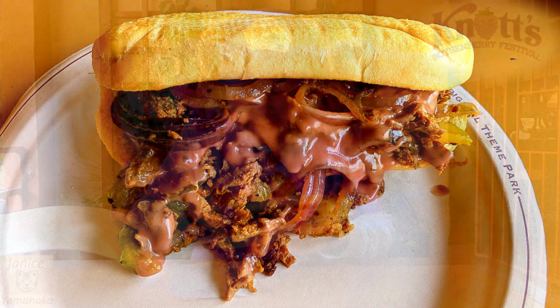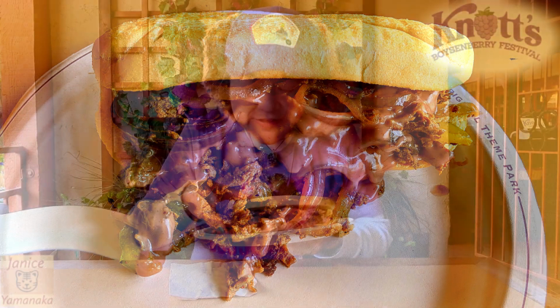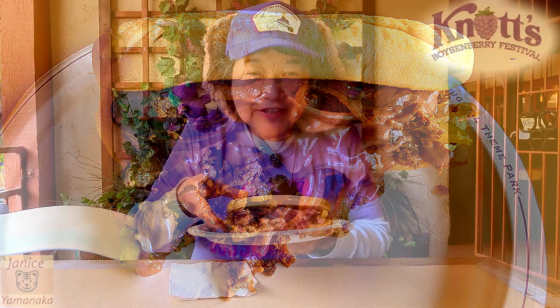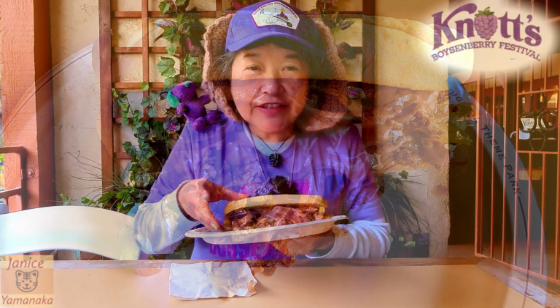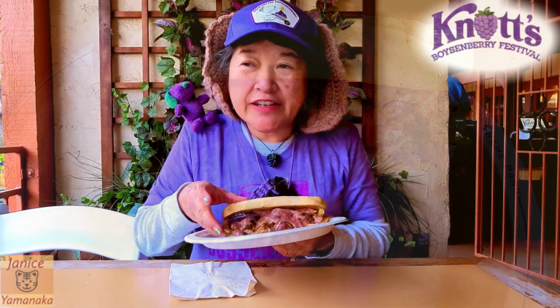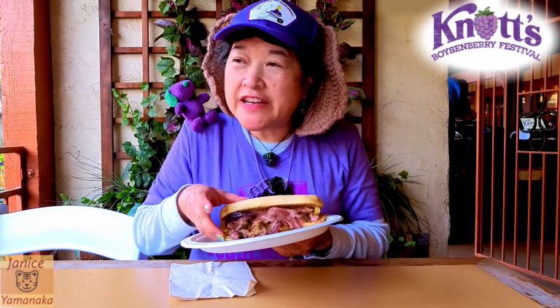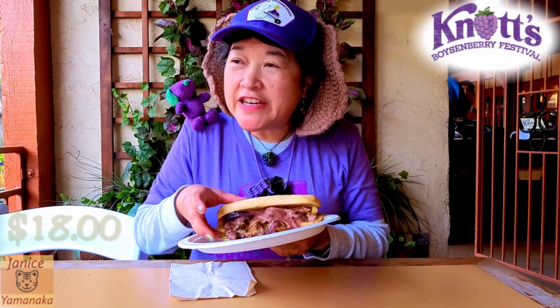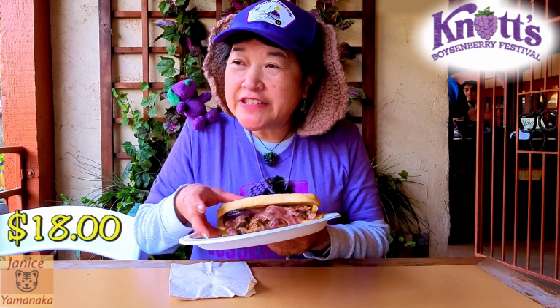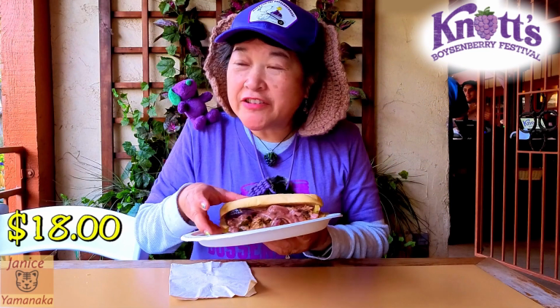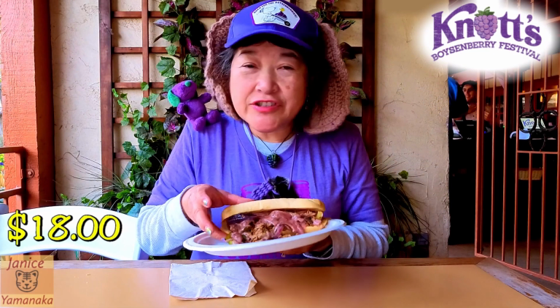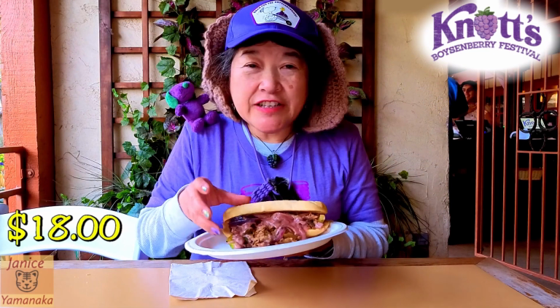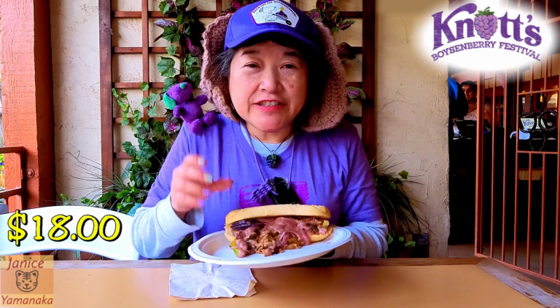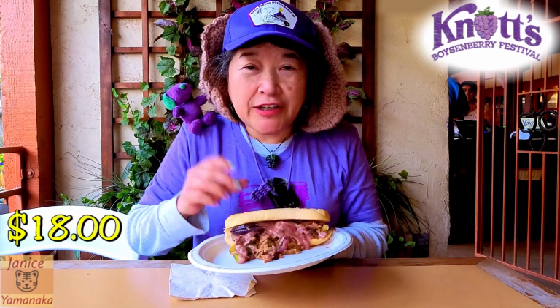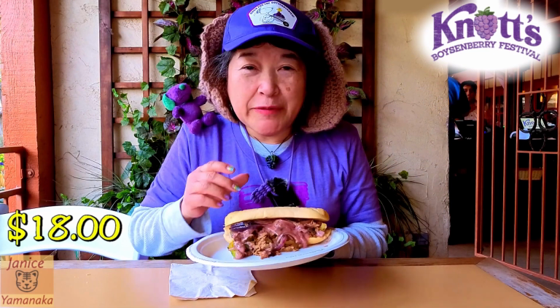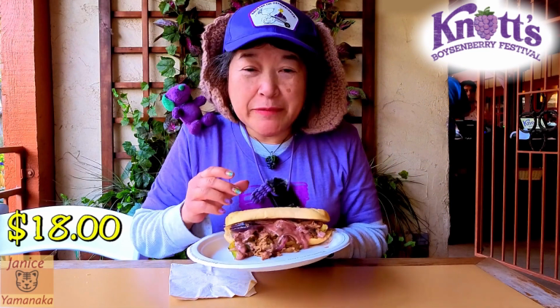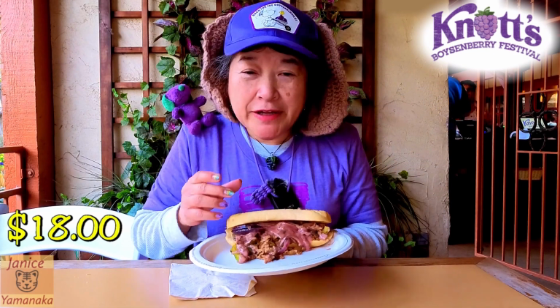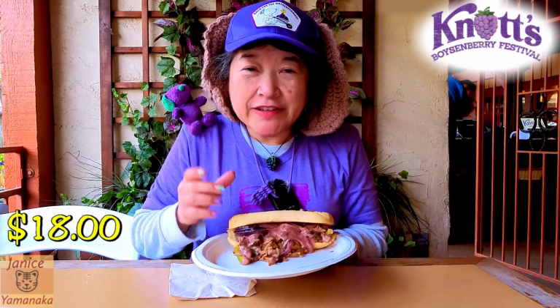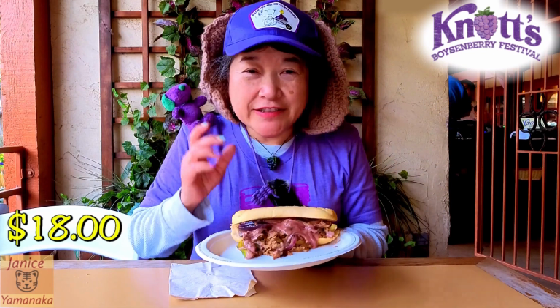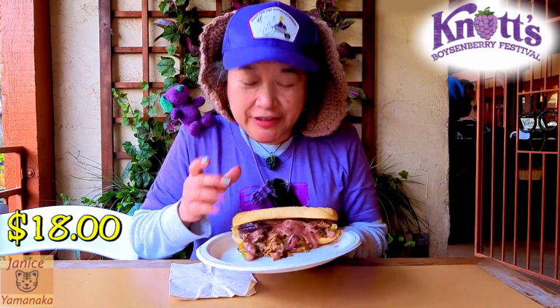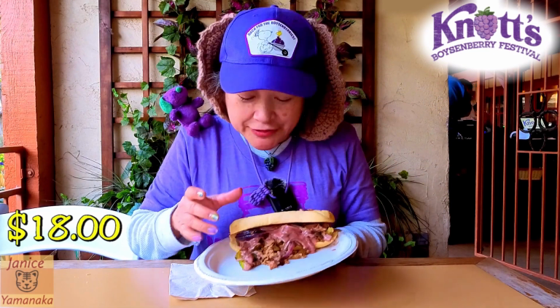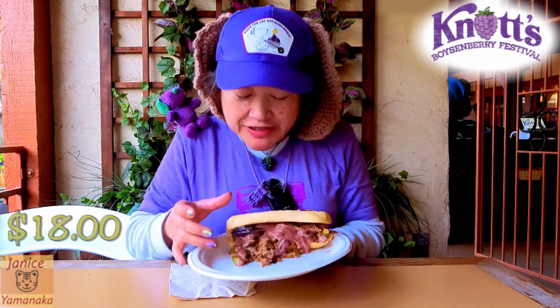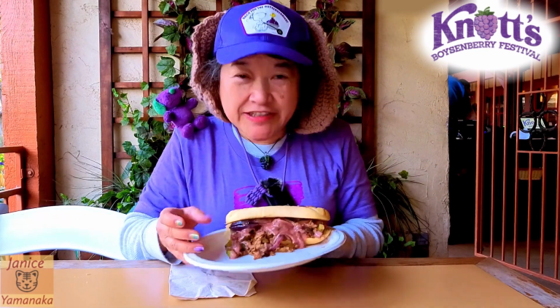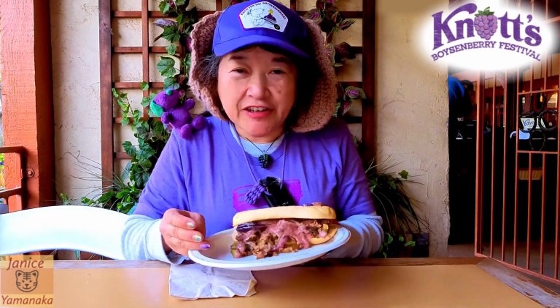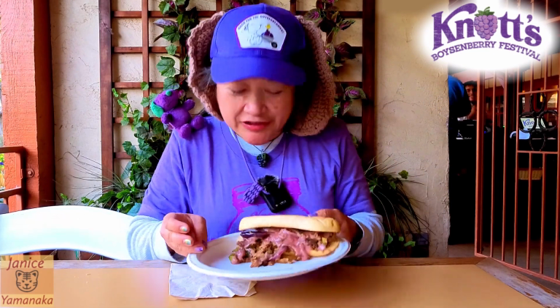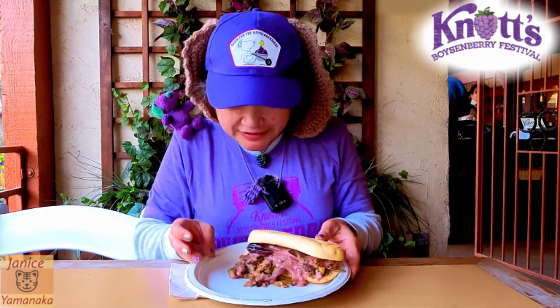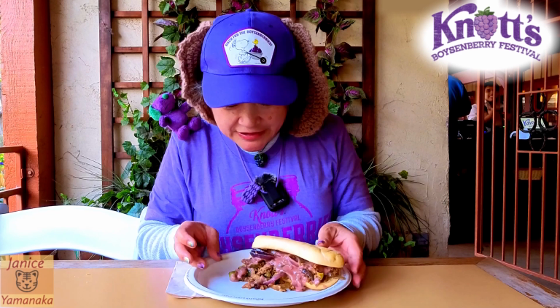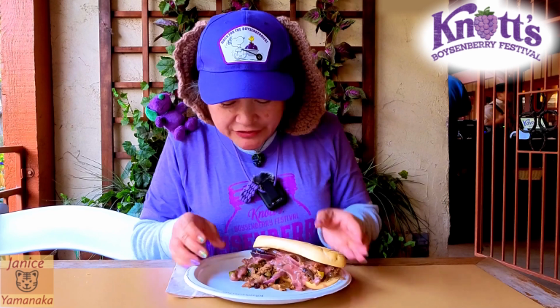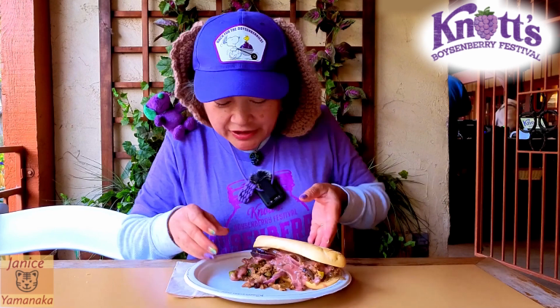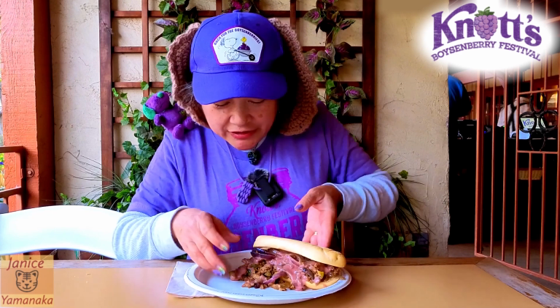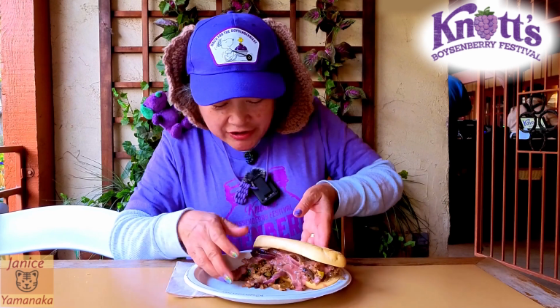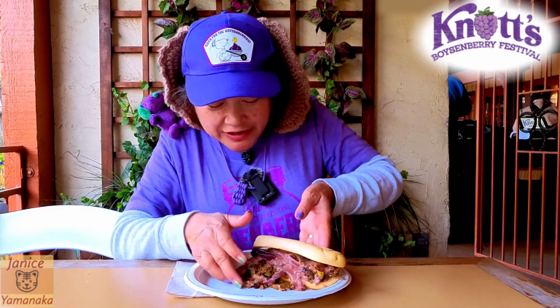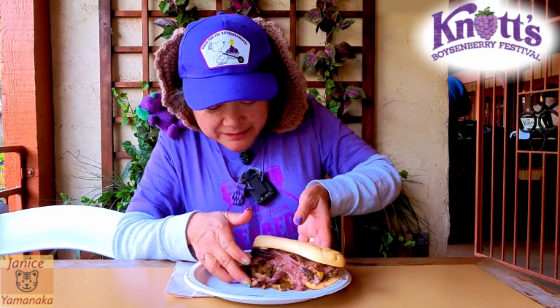This is $18. It is not on the meal plan. It is not on the tasting card. So it's an à la carte item.